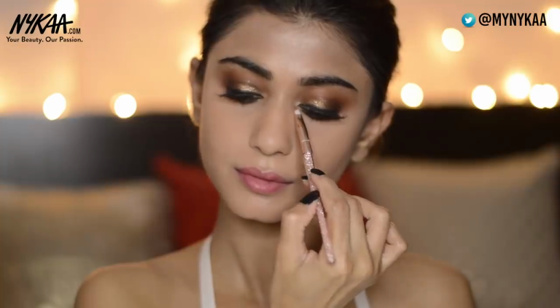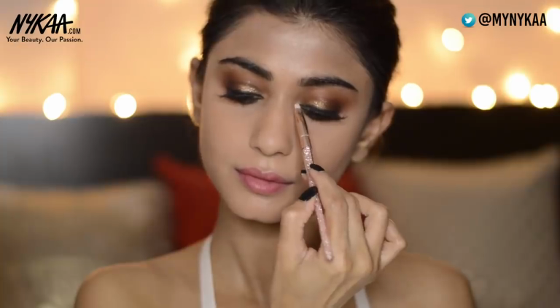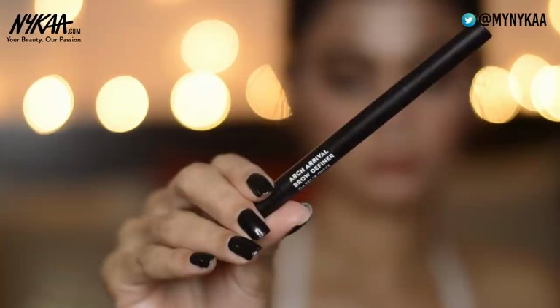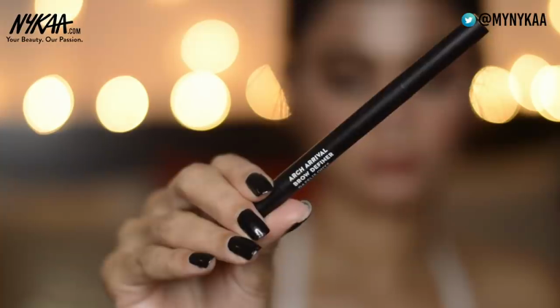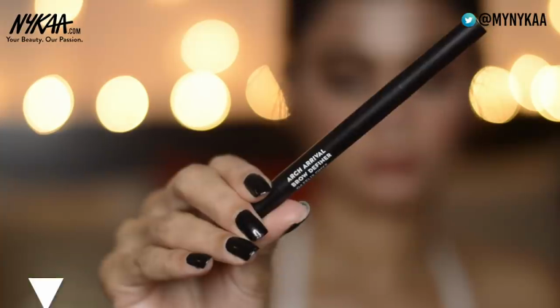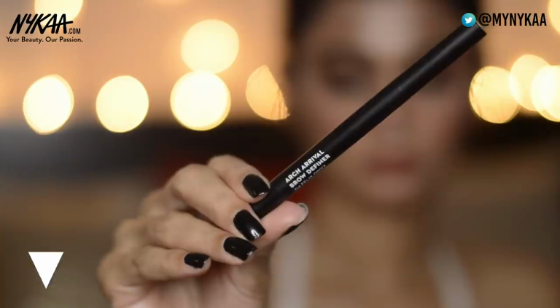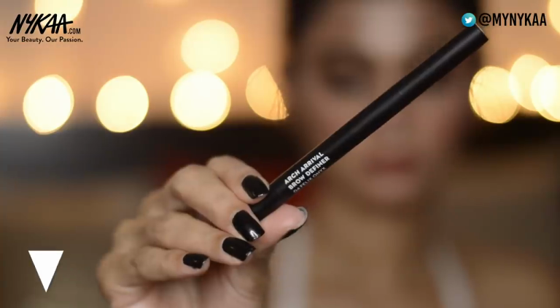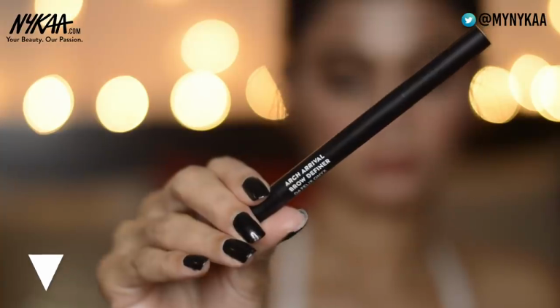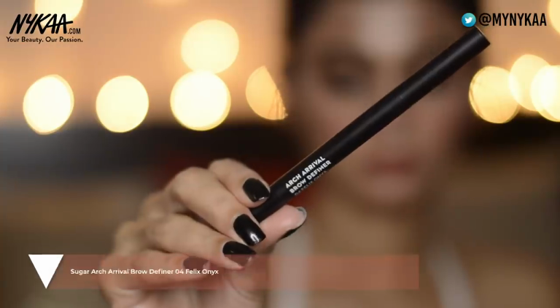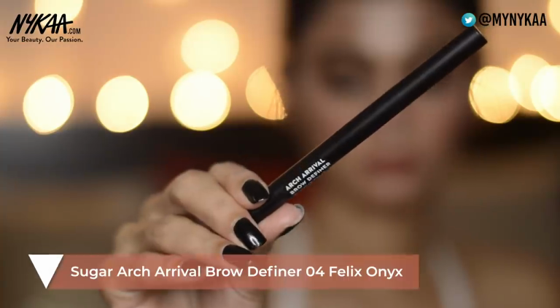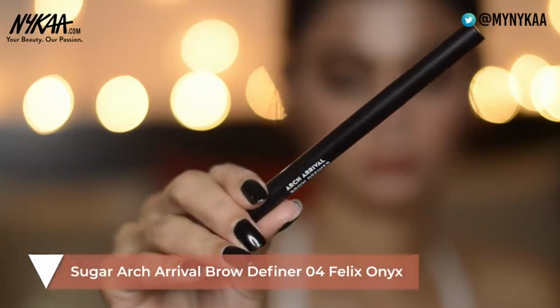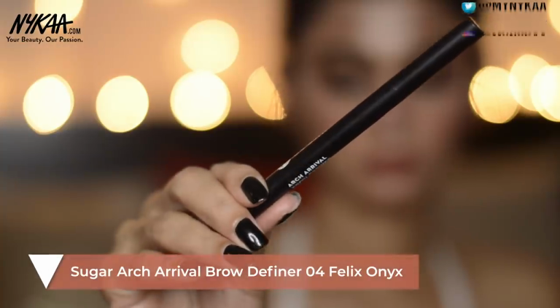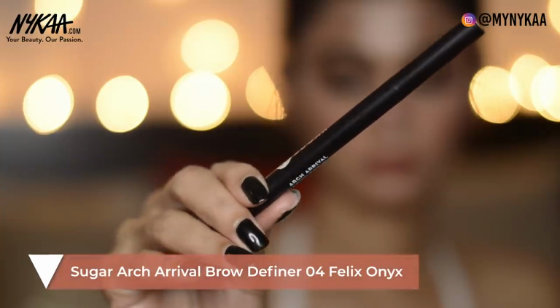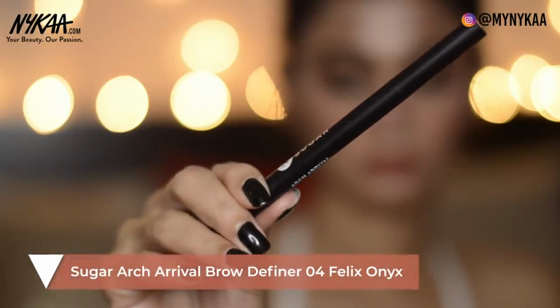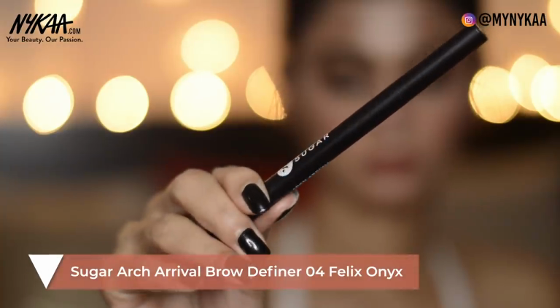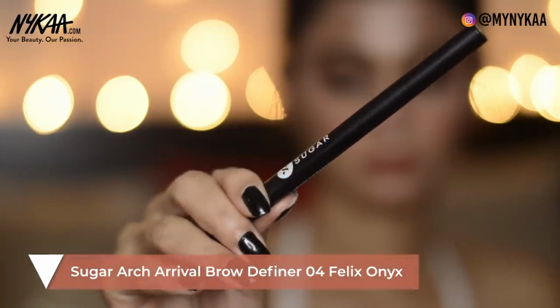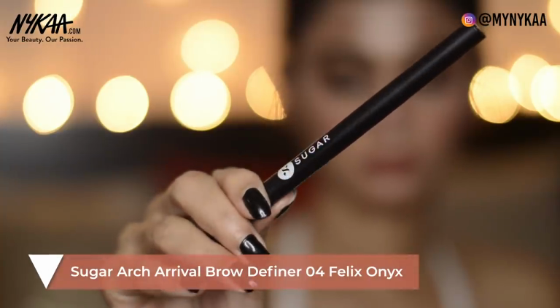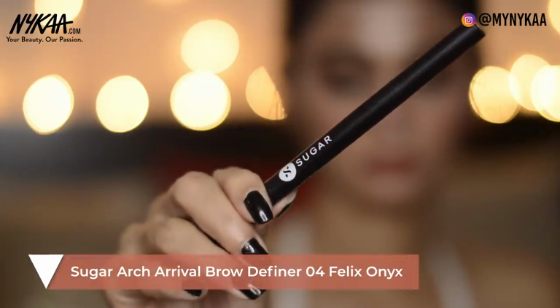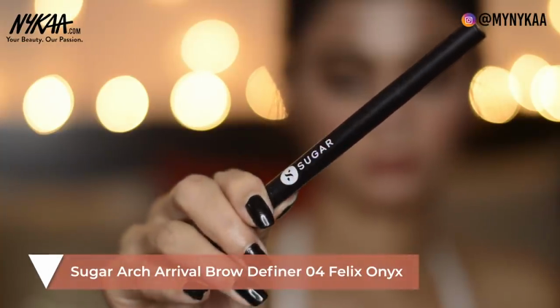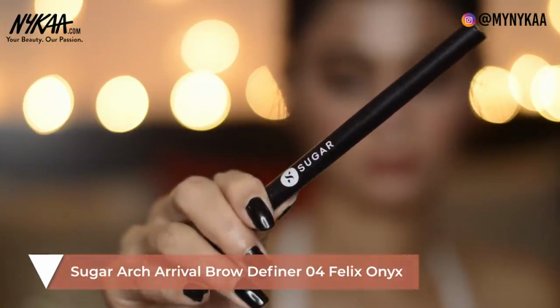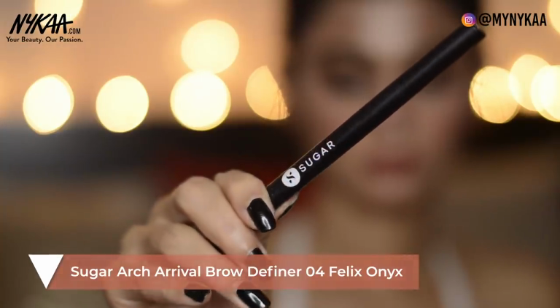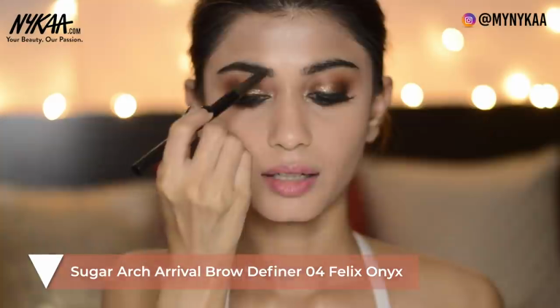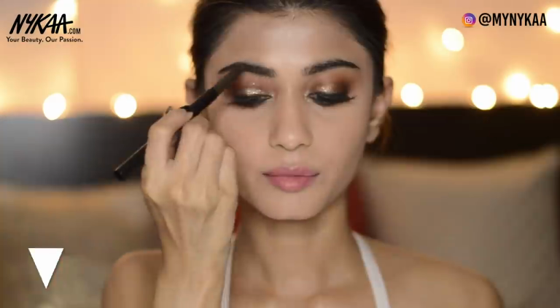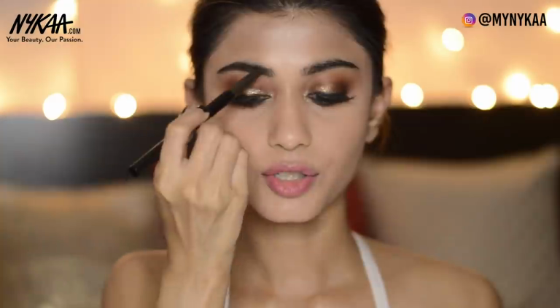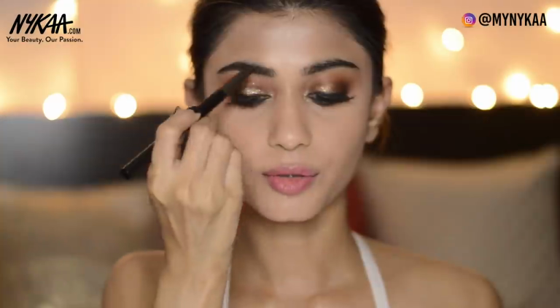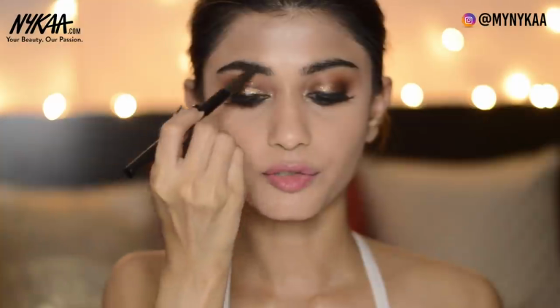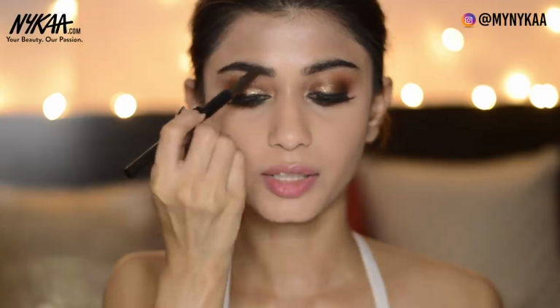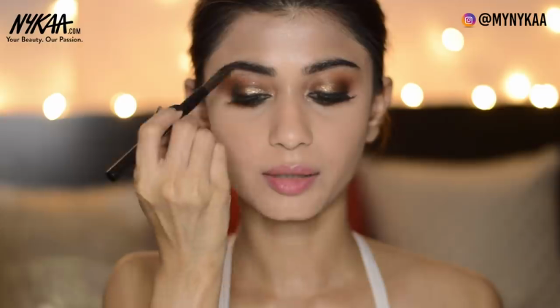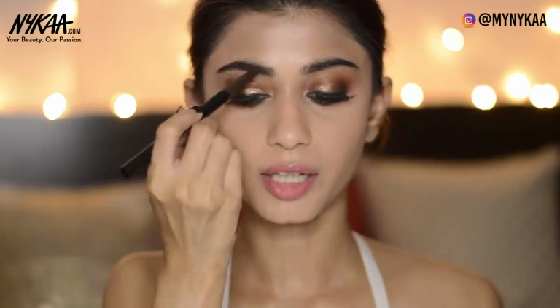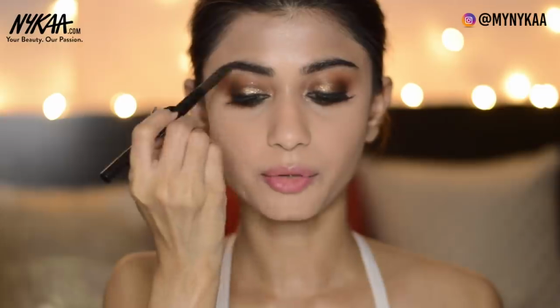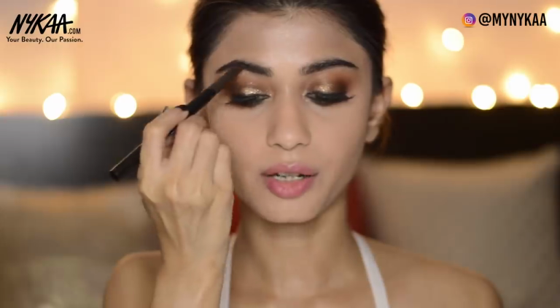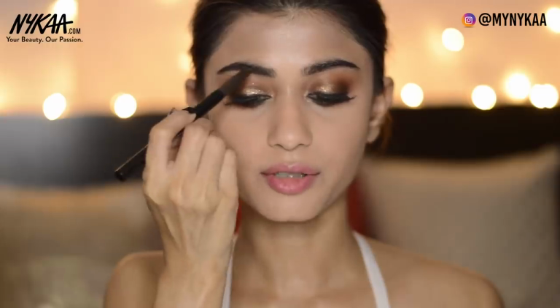For my eyebrows, I'm going to use the Sugar Arch Arrival Brow Definer and just fill in my brows.